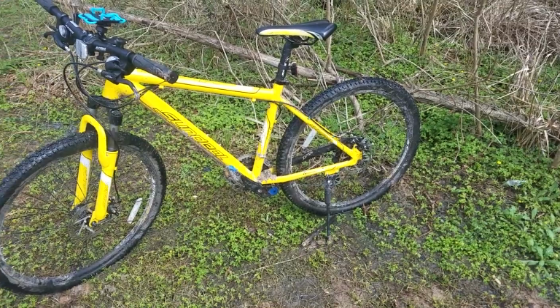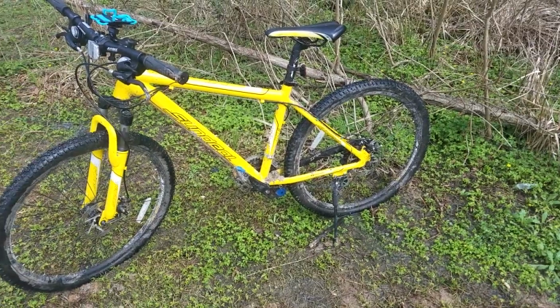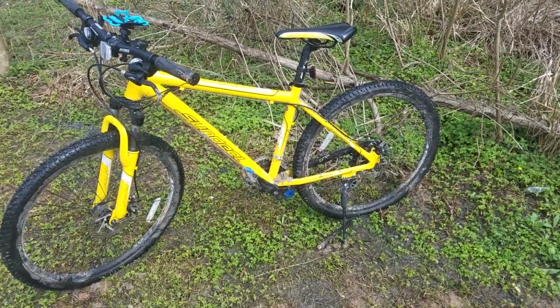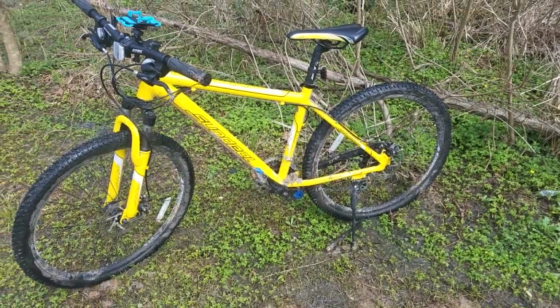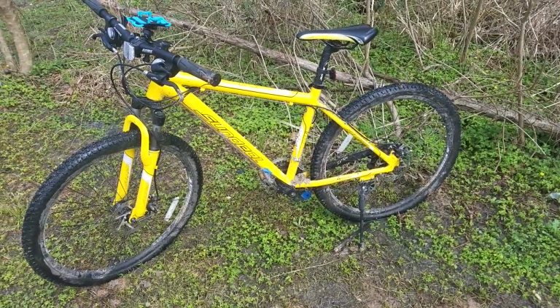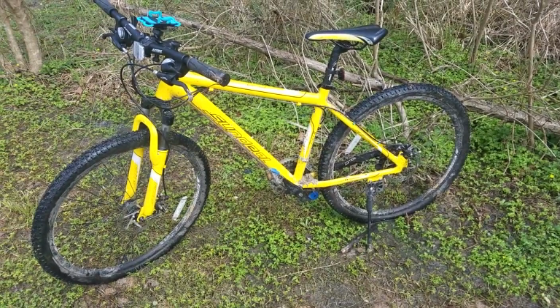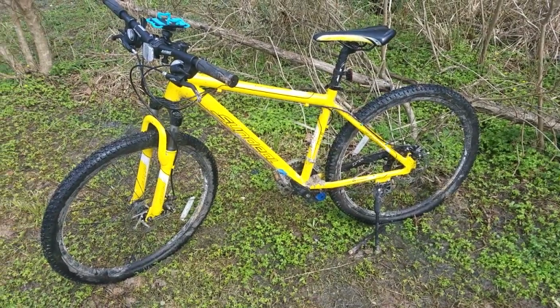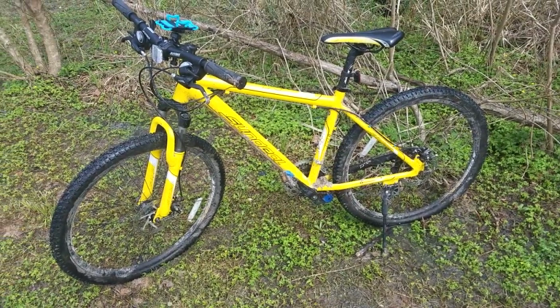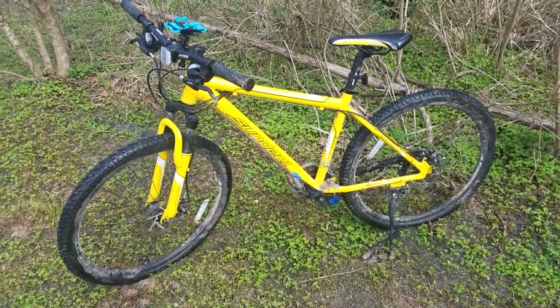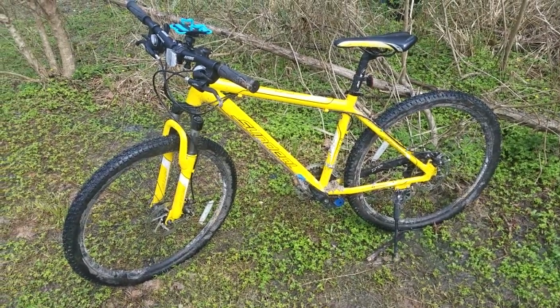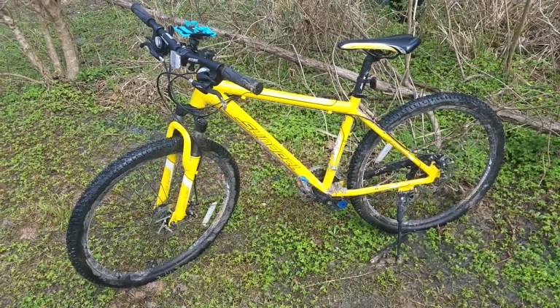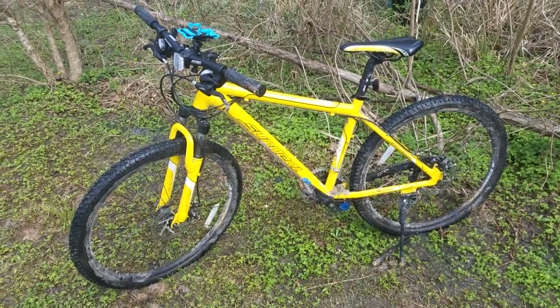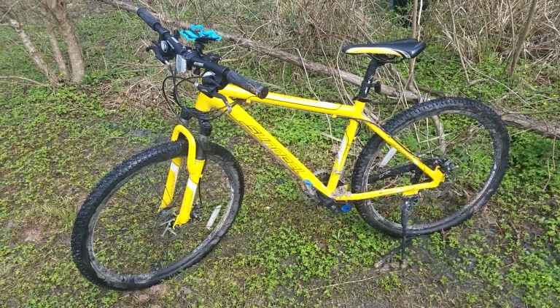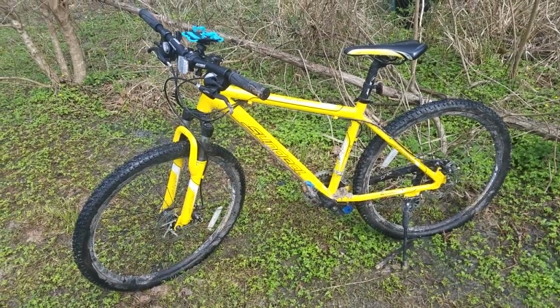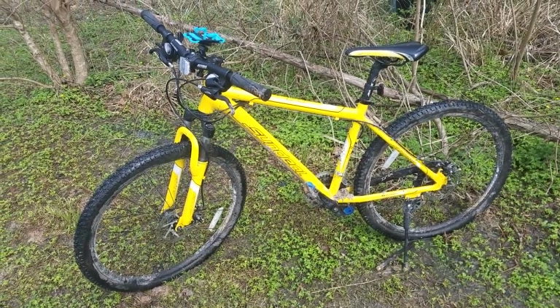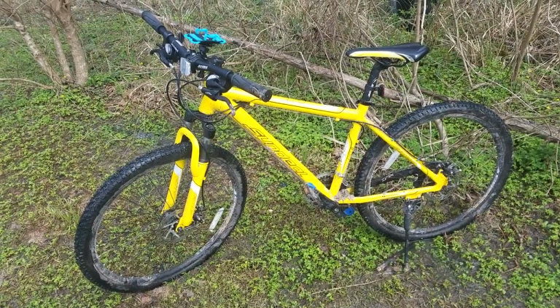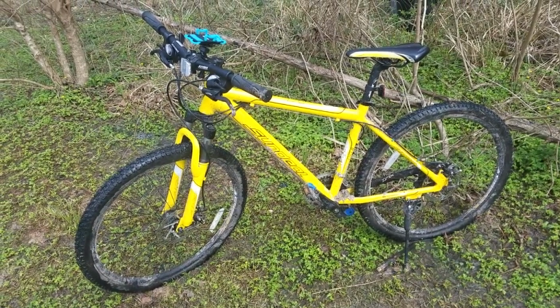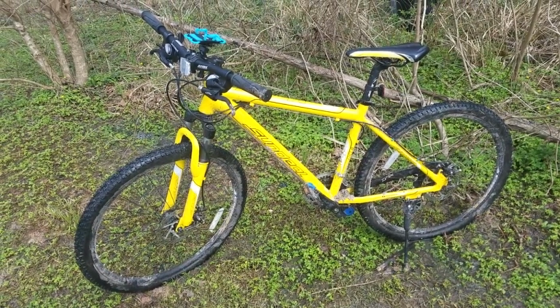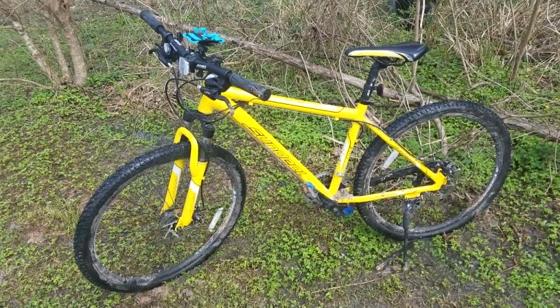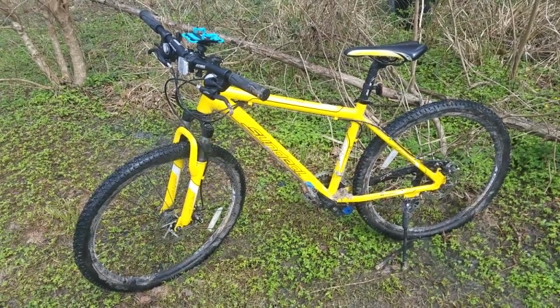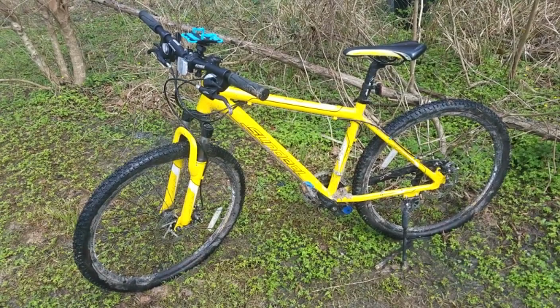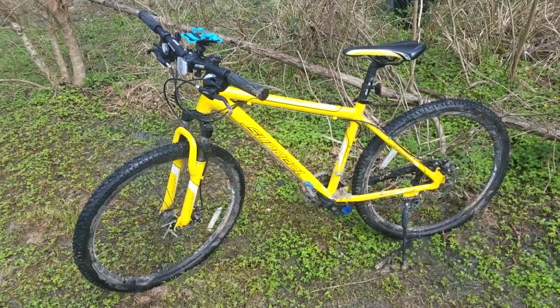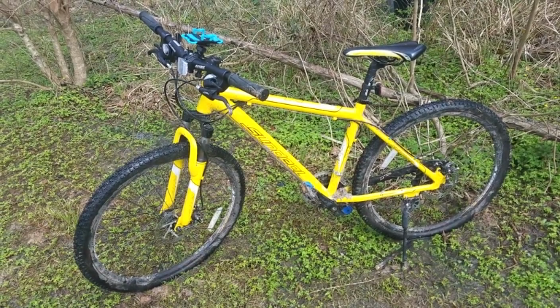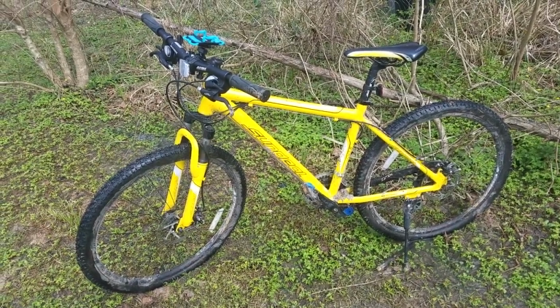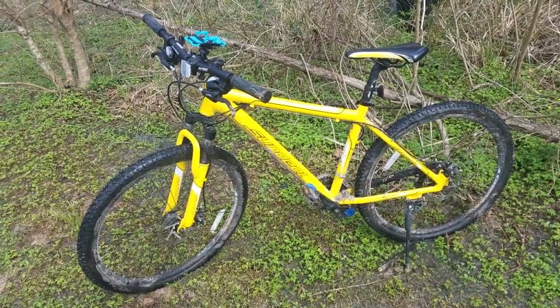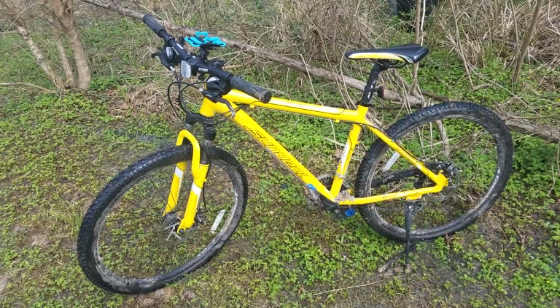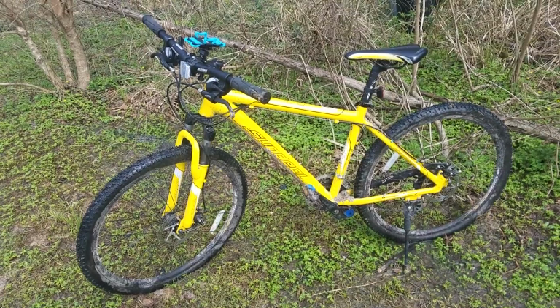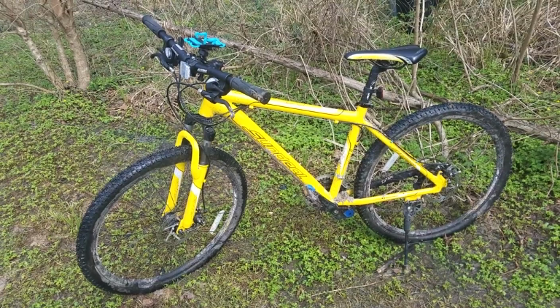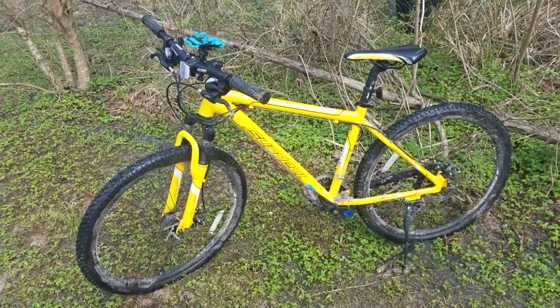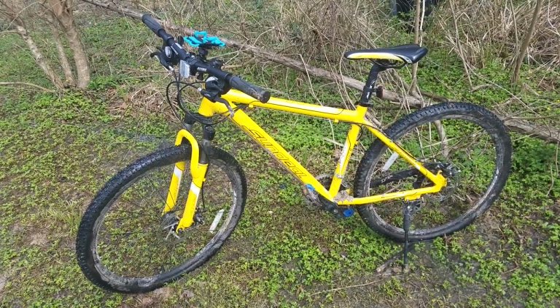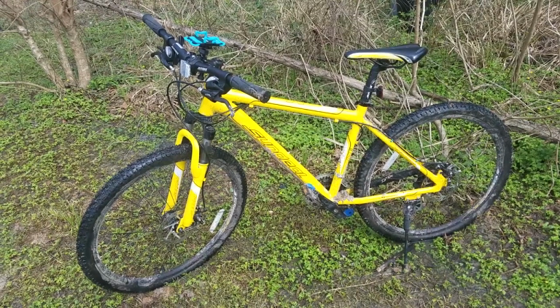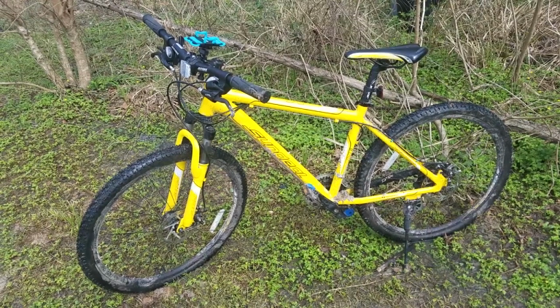So how has the bike held up to my use in four months? Well, a few things happened, none of which I think are bad.